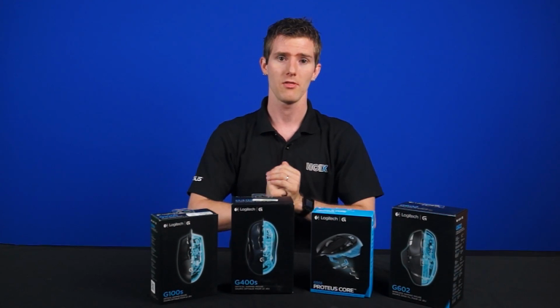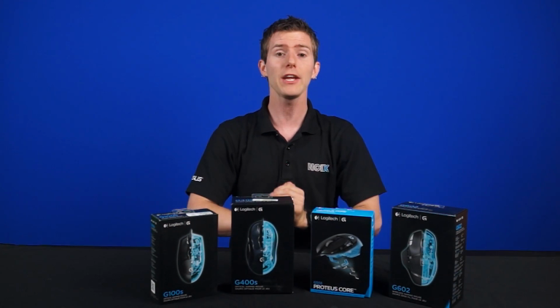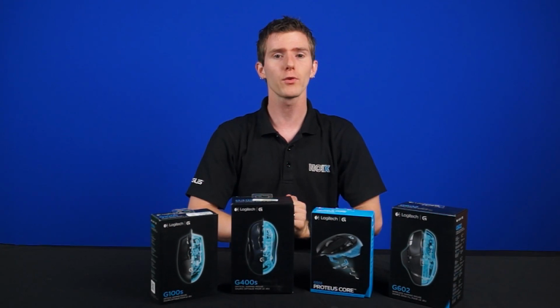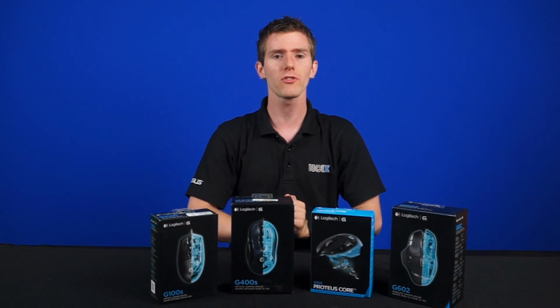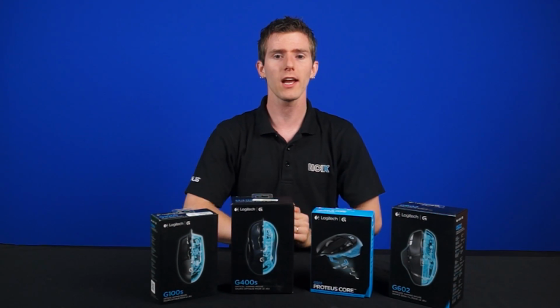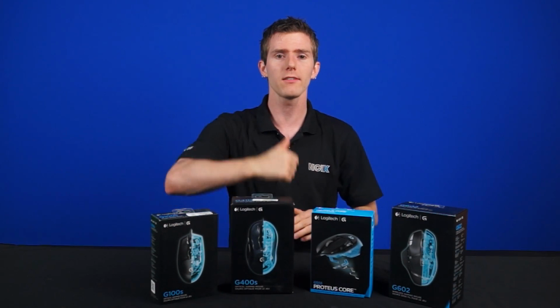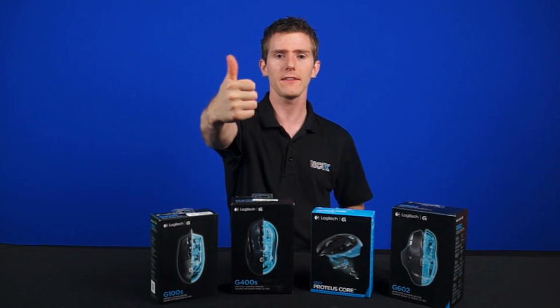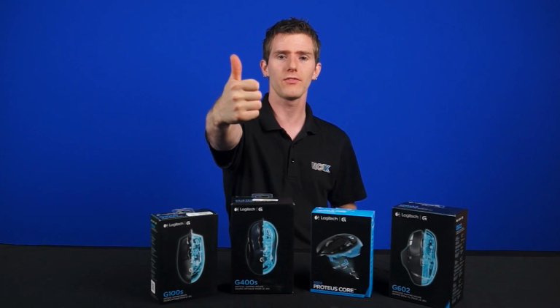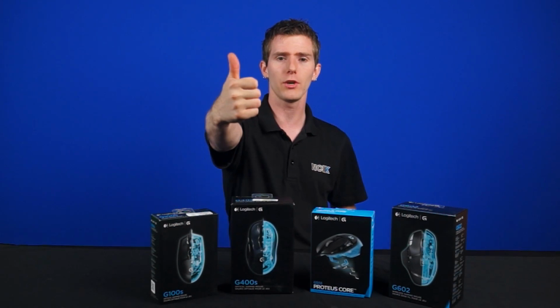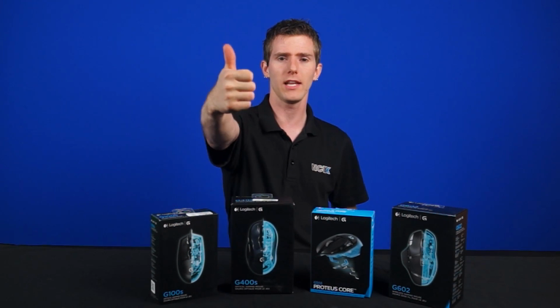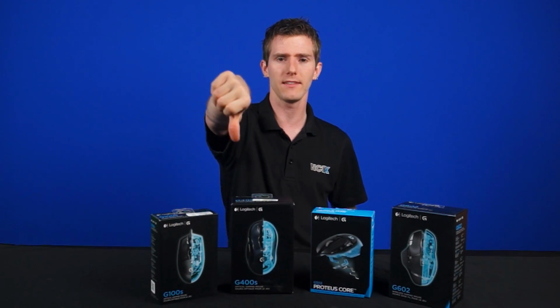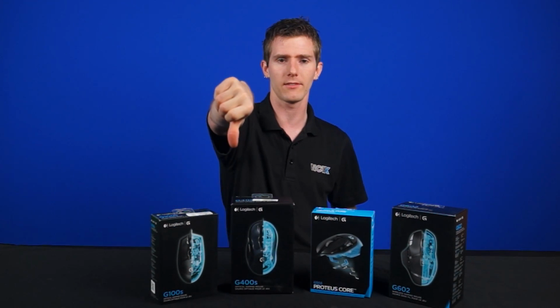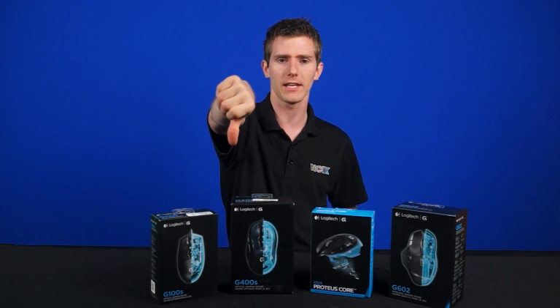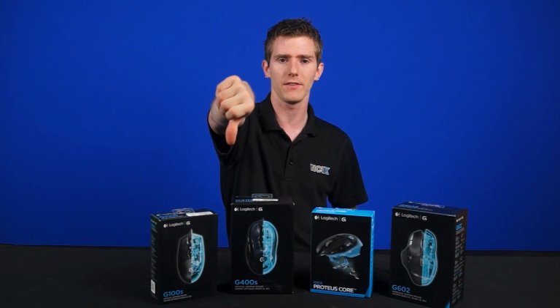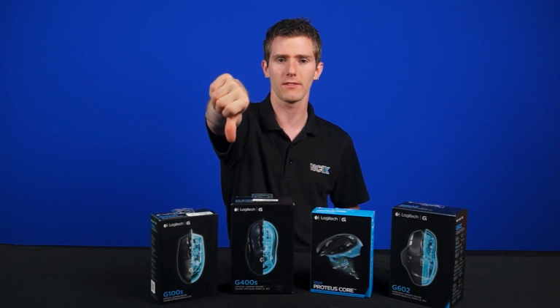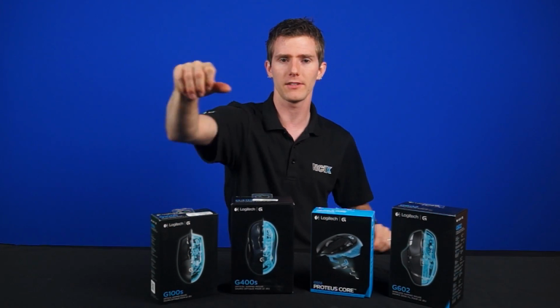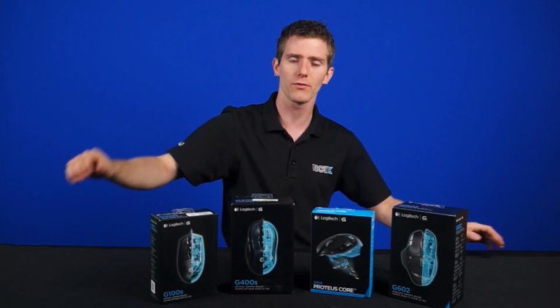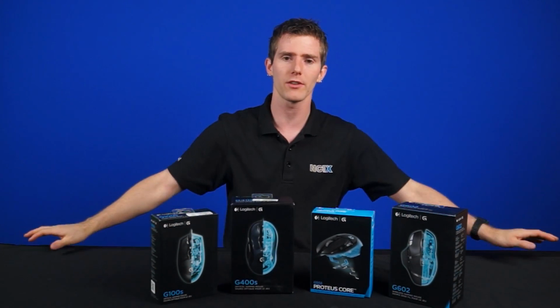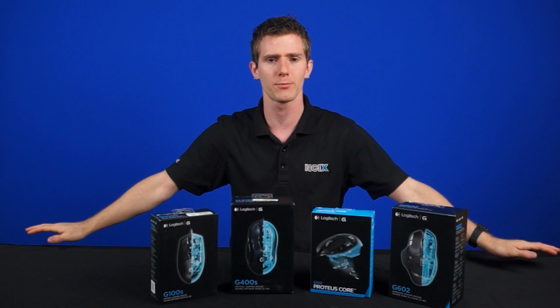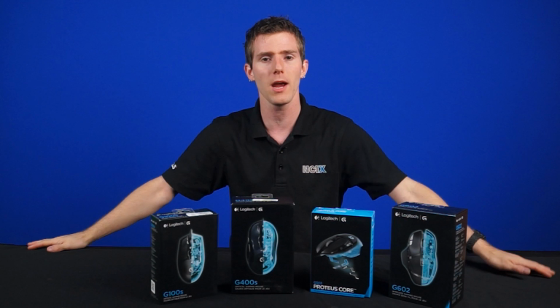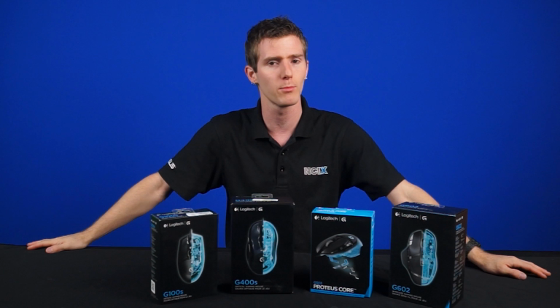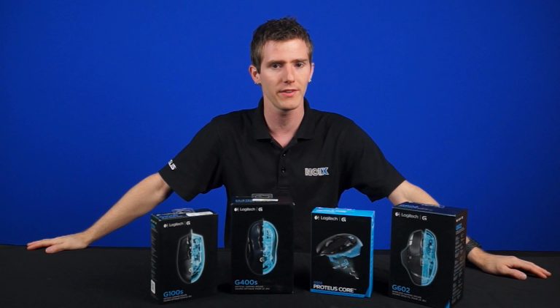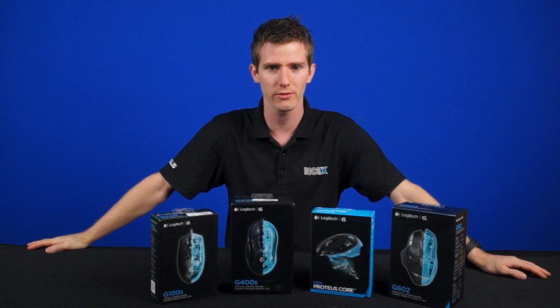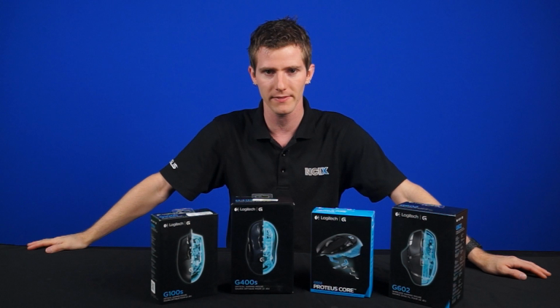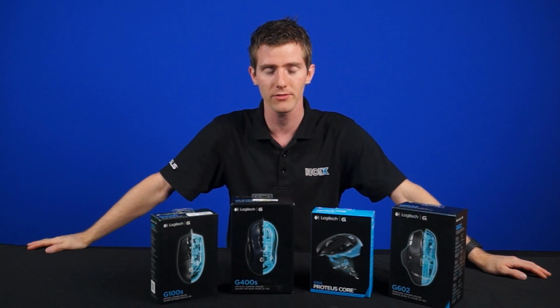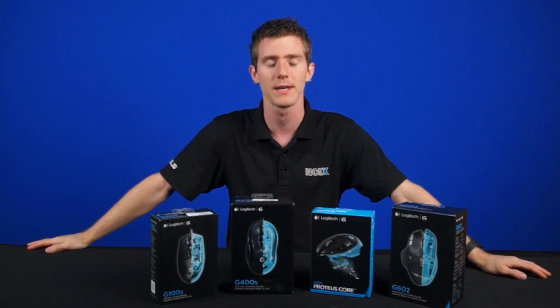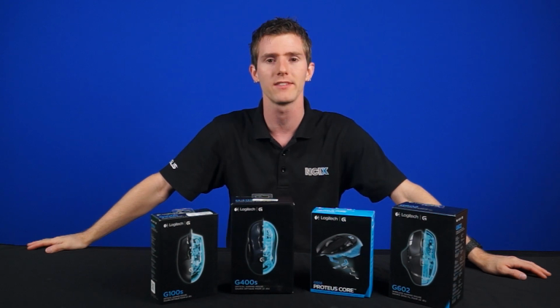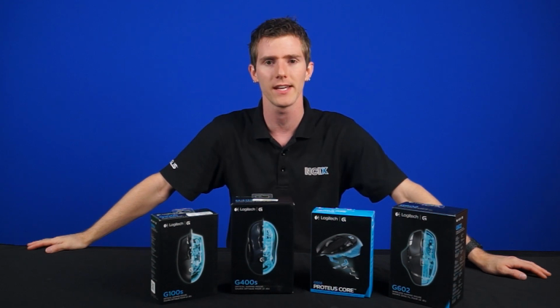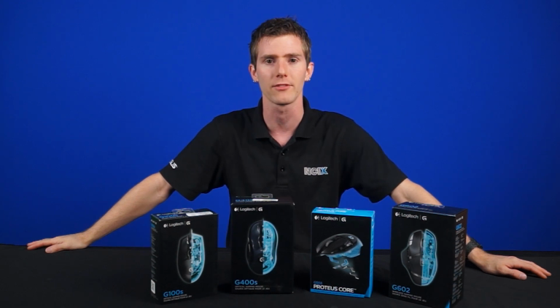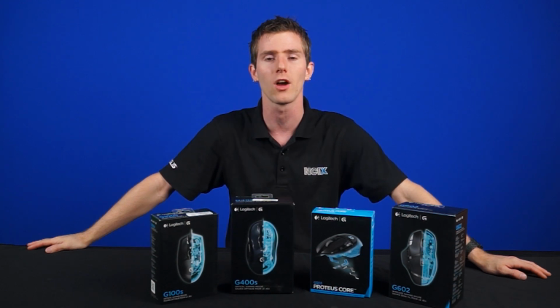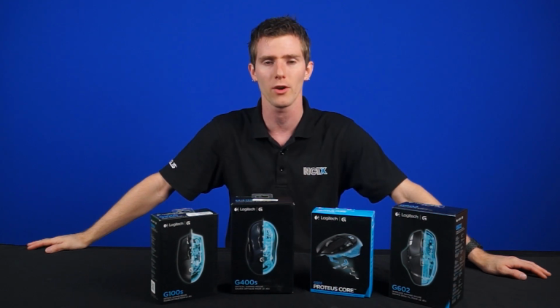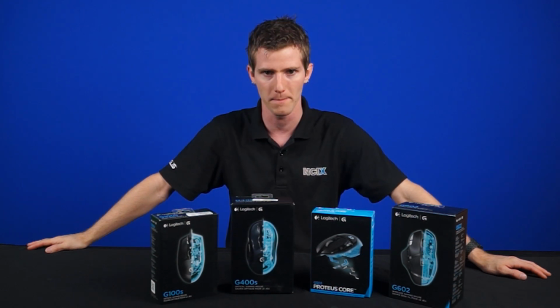Thank you for watching, guys. Like this video if you liked it, dislike it if you disliked it, and don't forget to subscribe for more videos like this from NCIX.com.